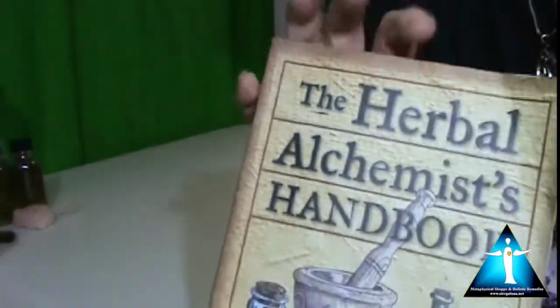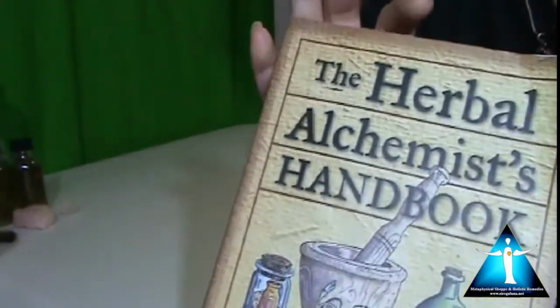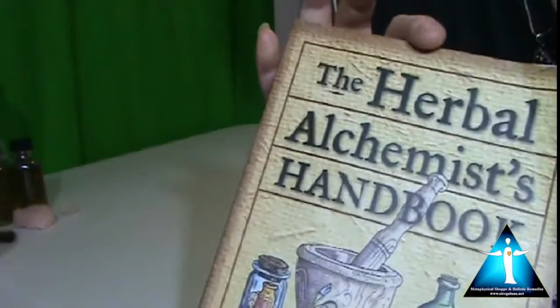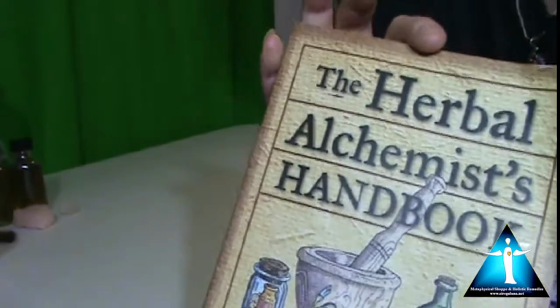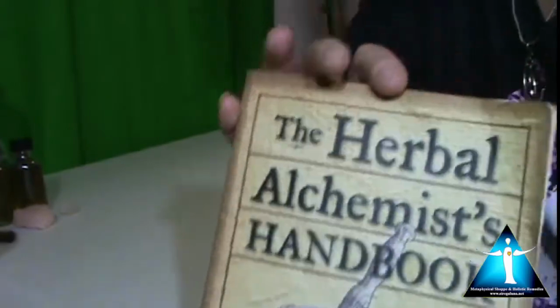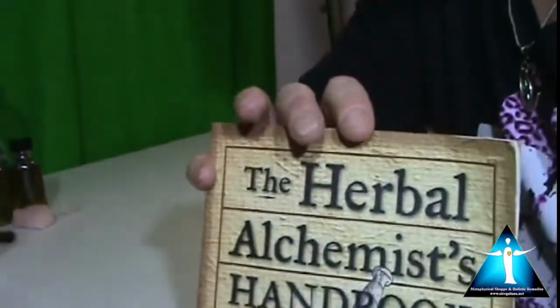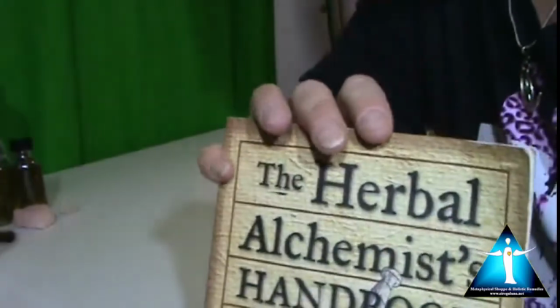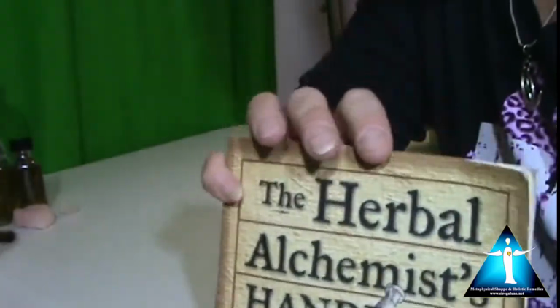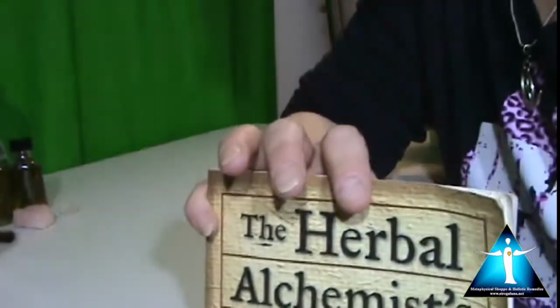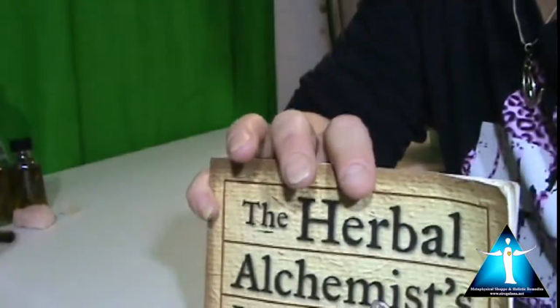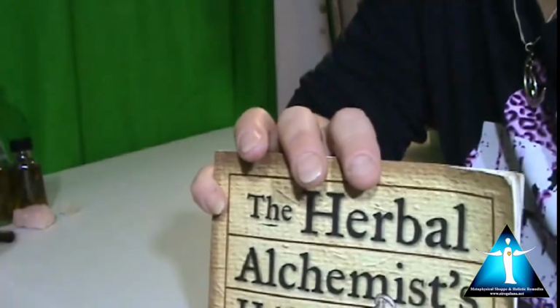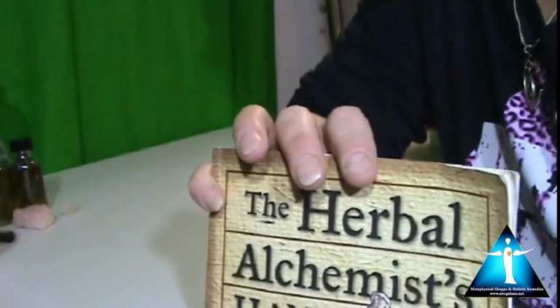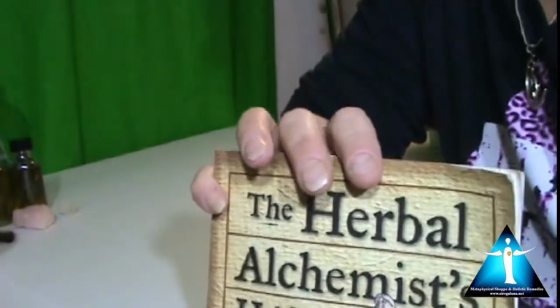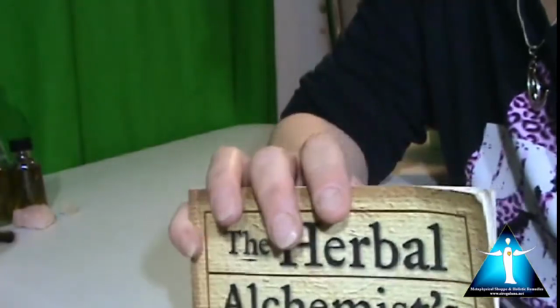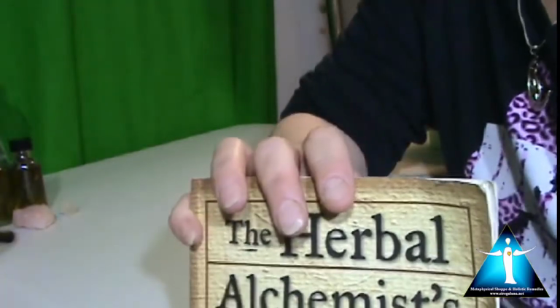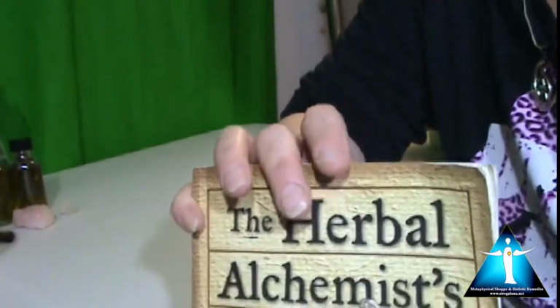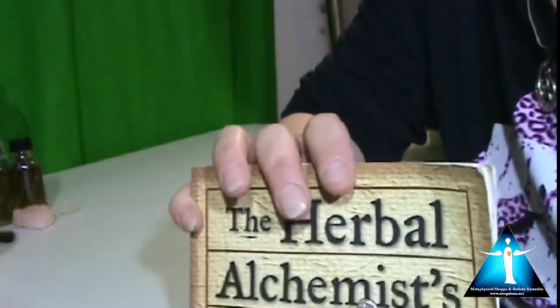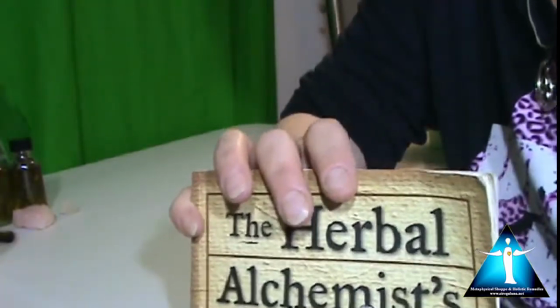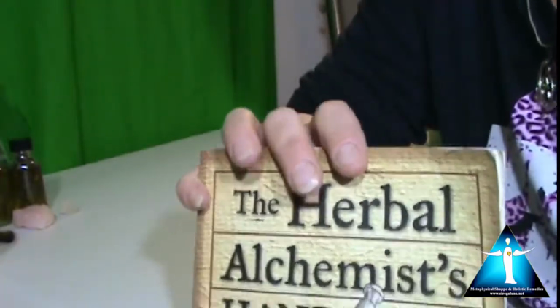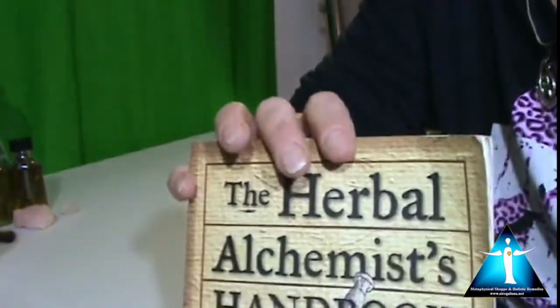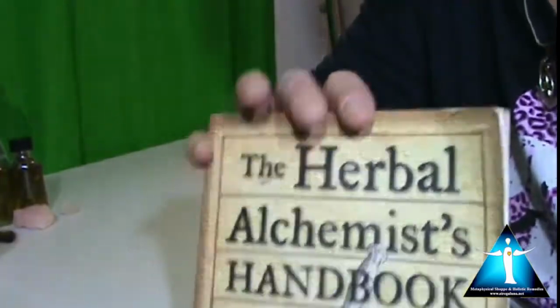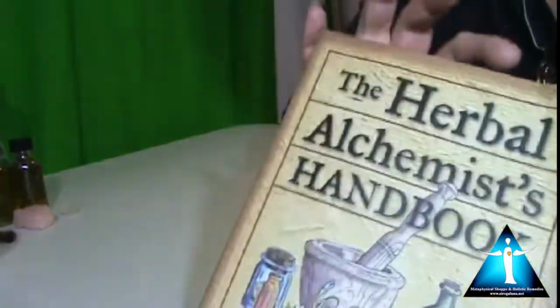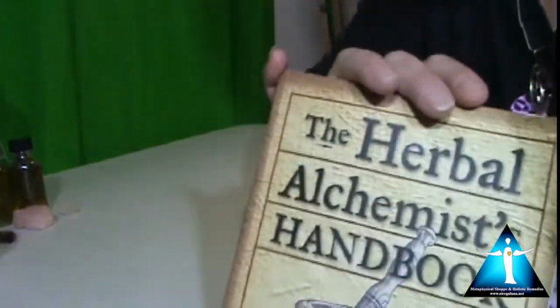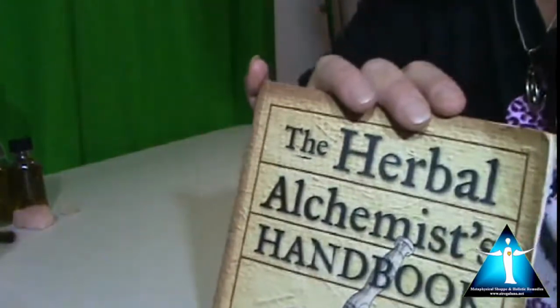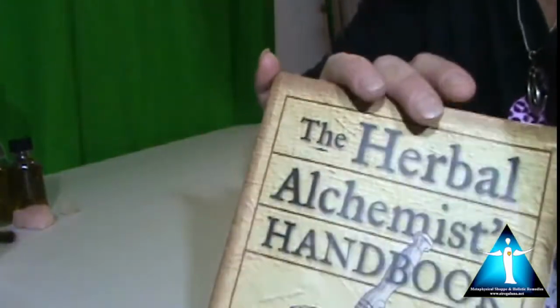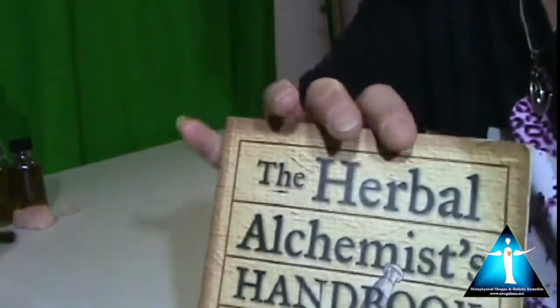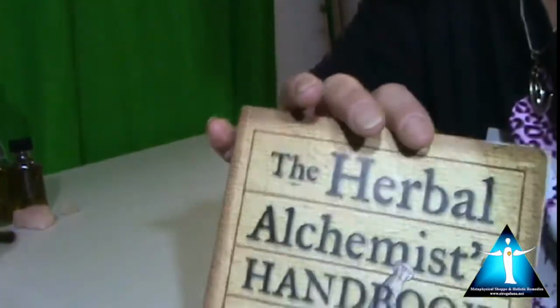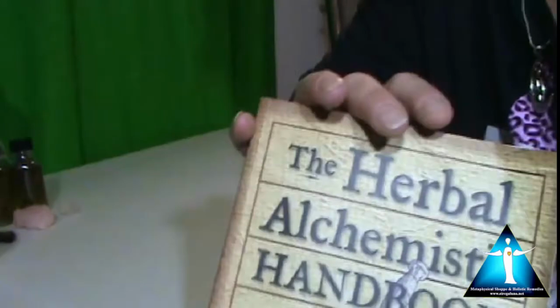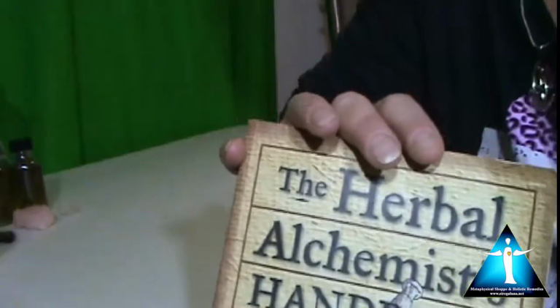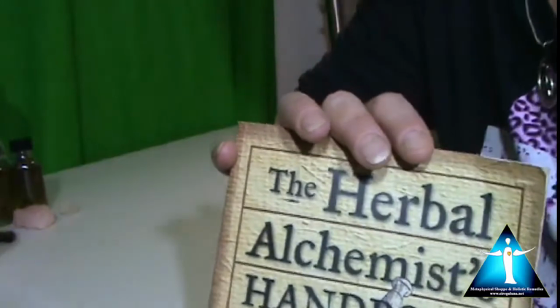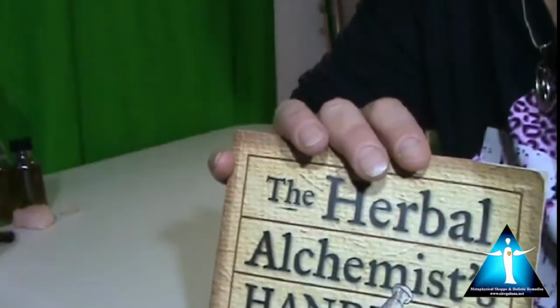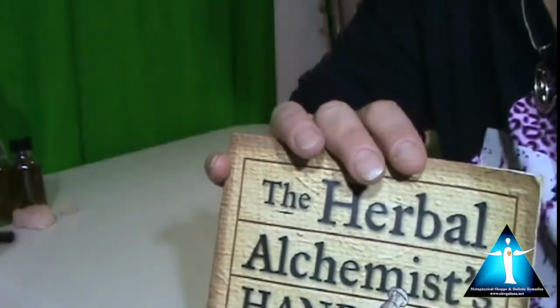This empowers the water so much more because you're getting the properties of the herbs as well as the crystal.